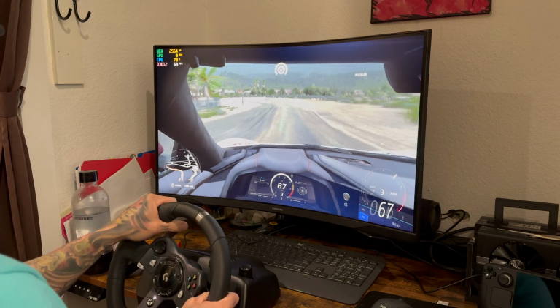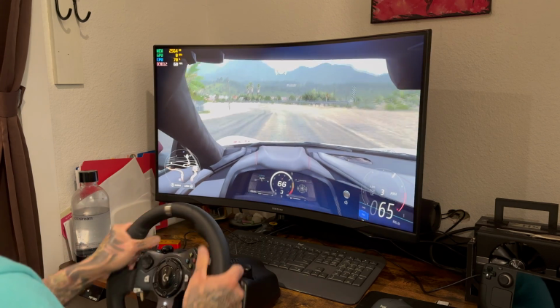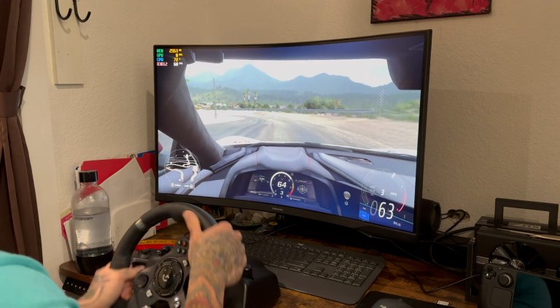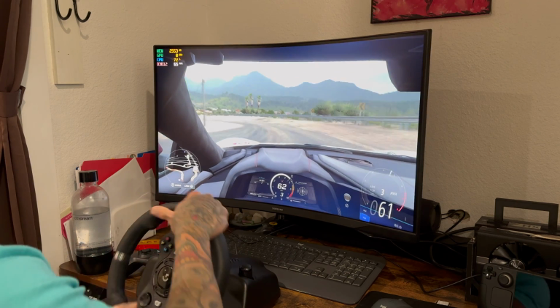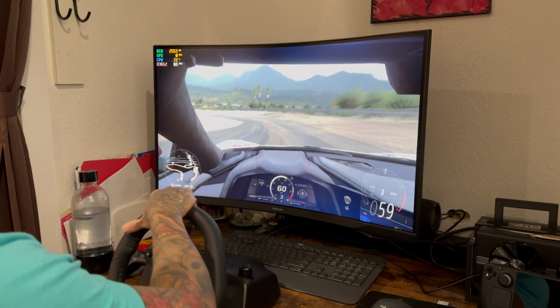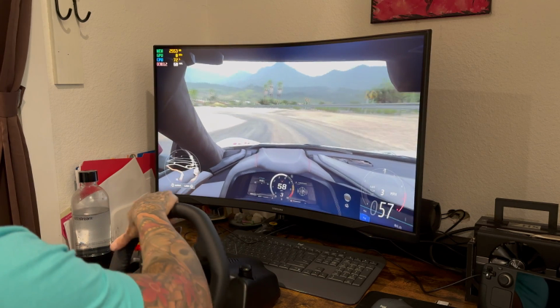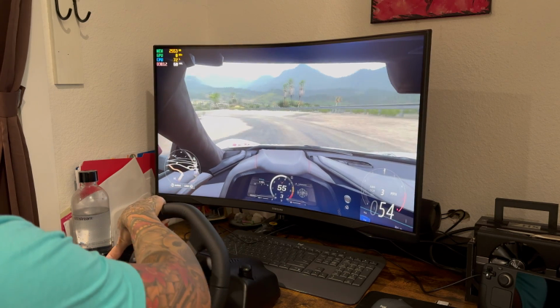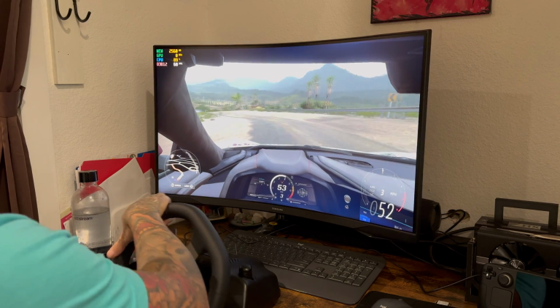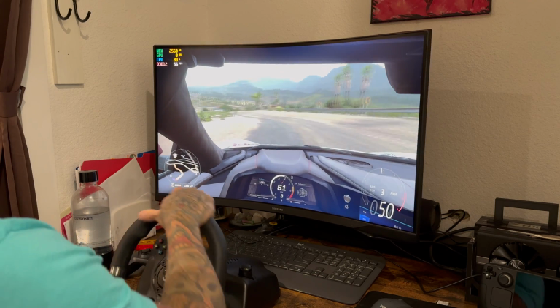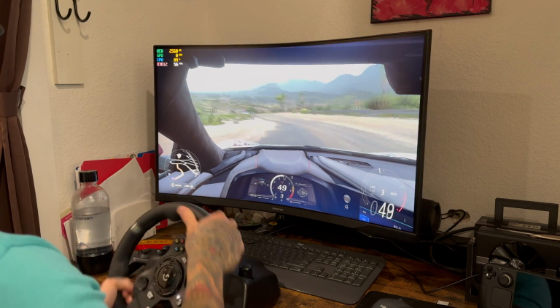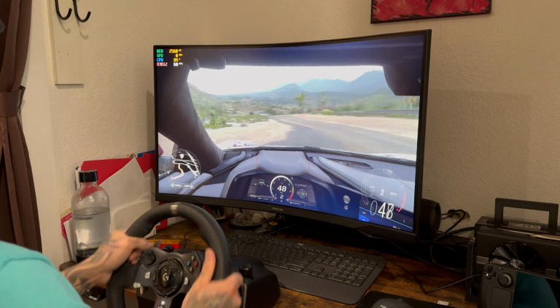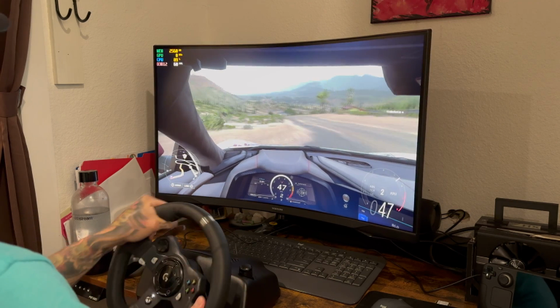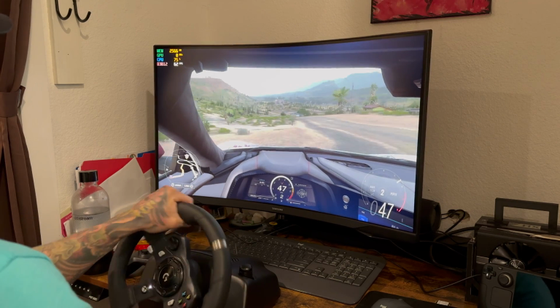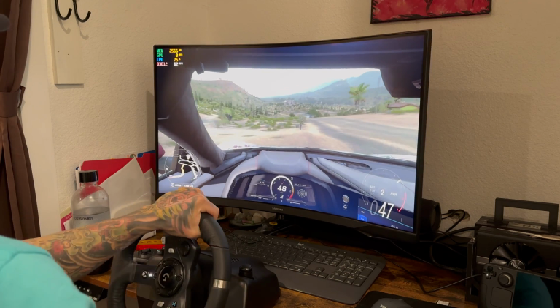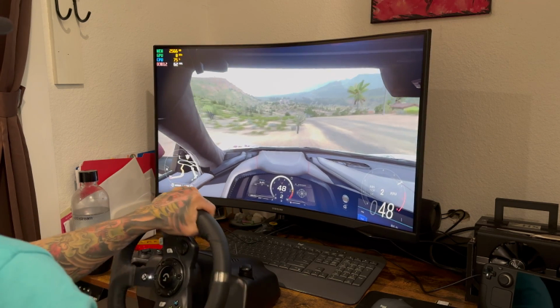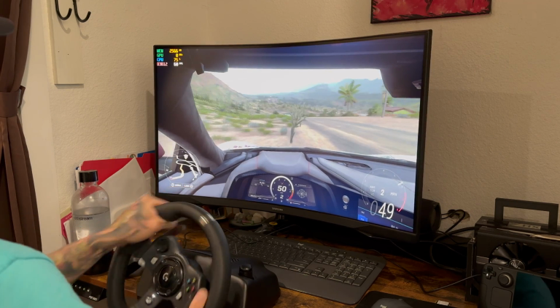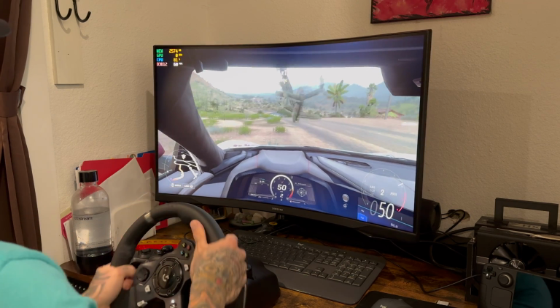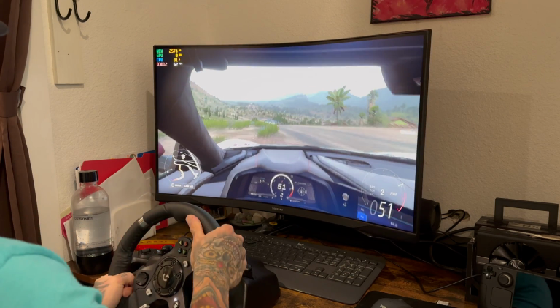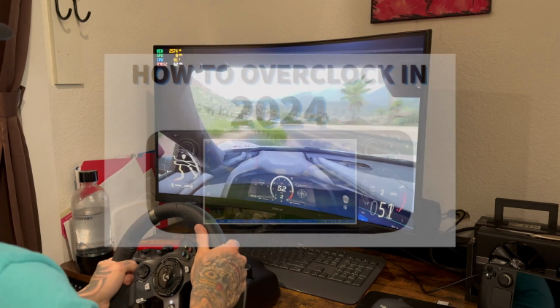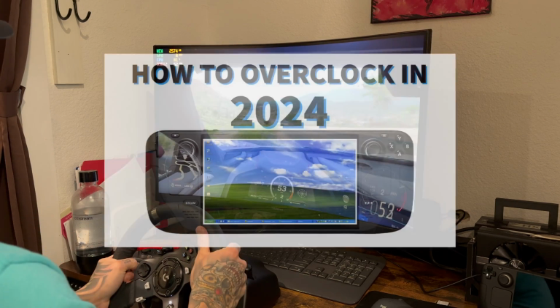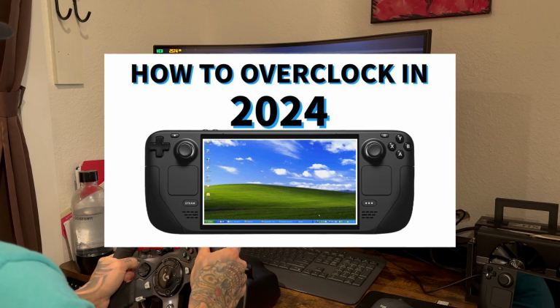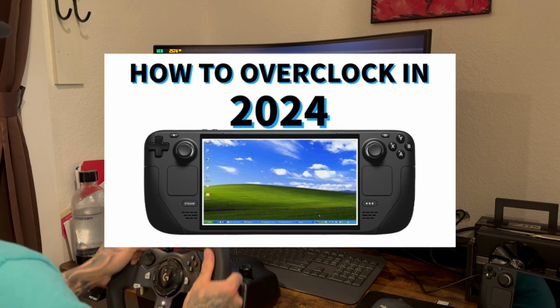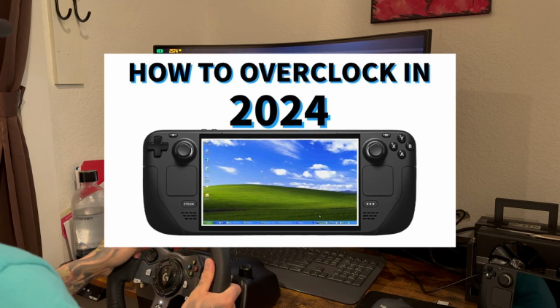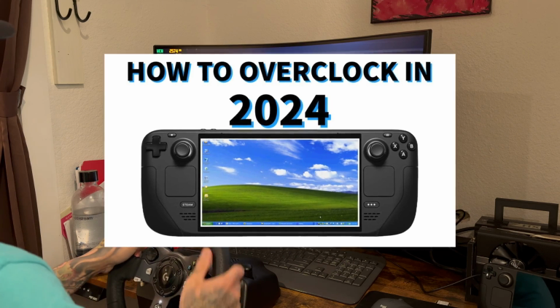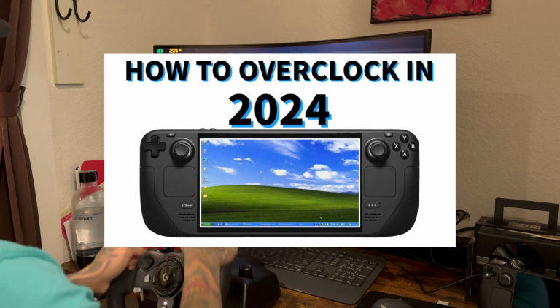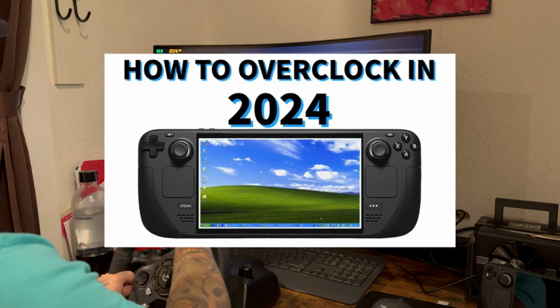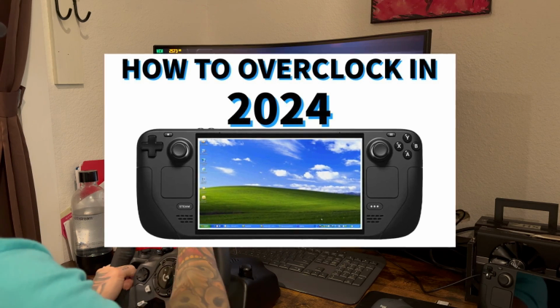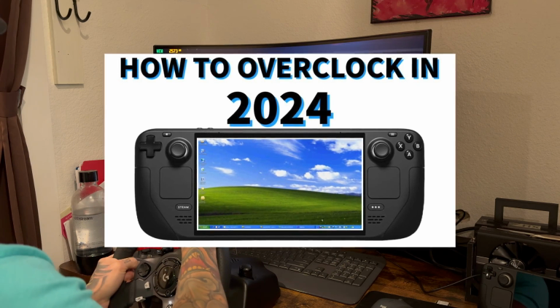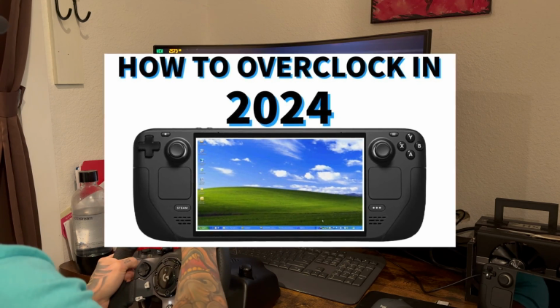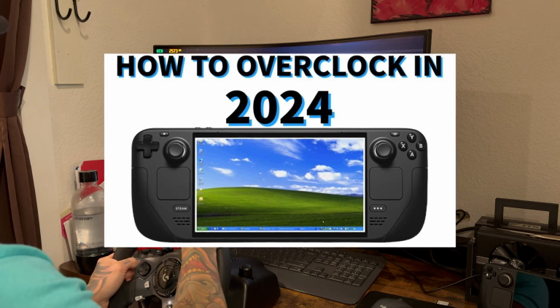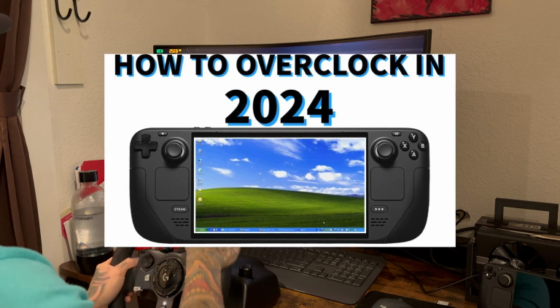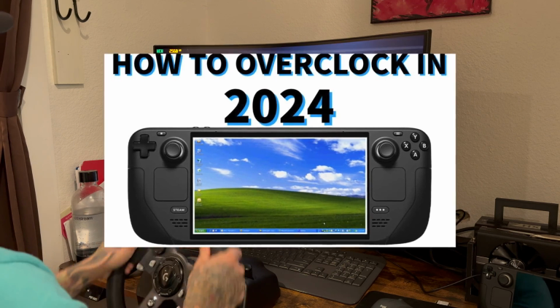If you want to know how to overclock your Steam Deck on Windows, I'll leave a link to my previous video on how to do that below.